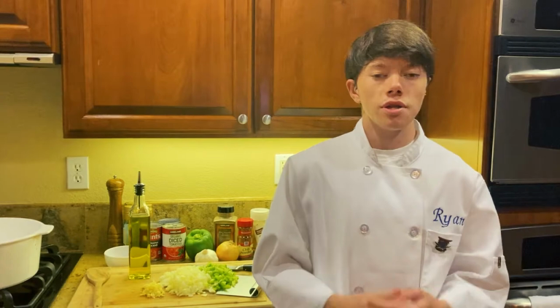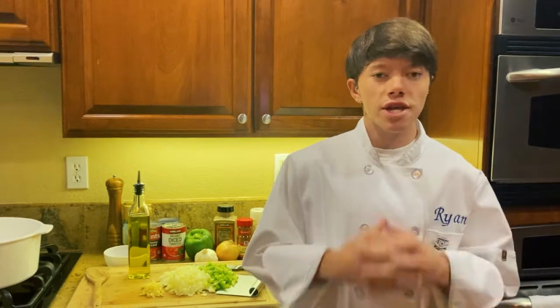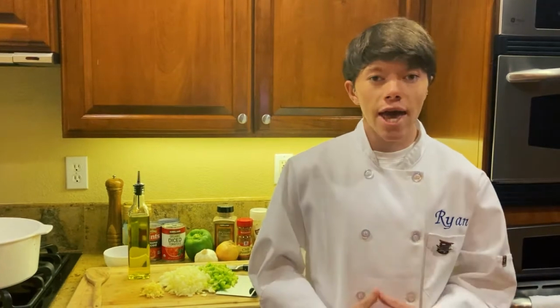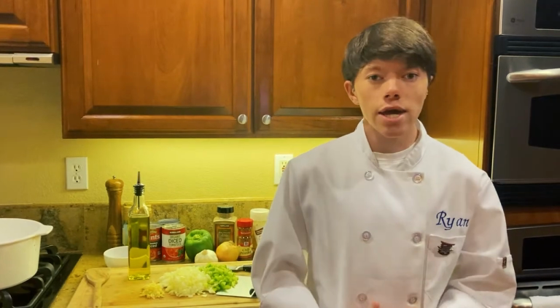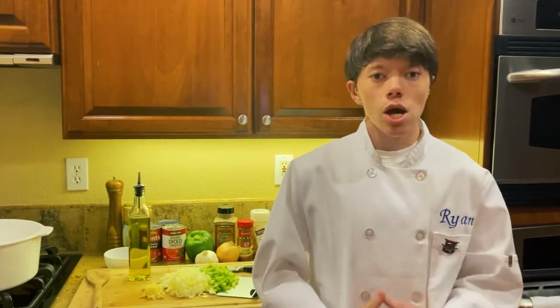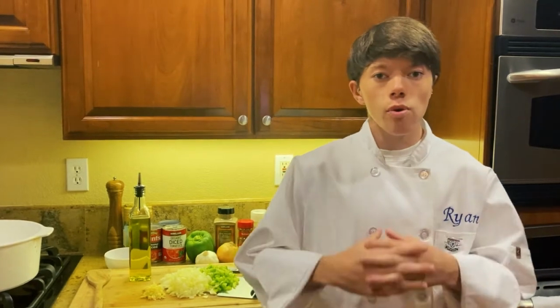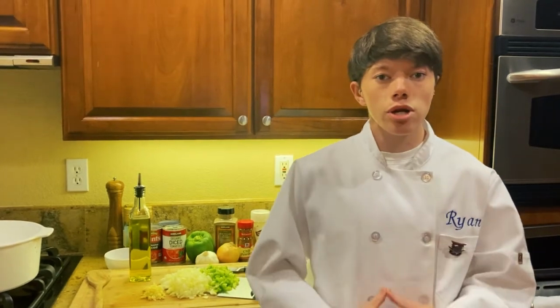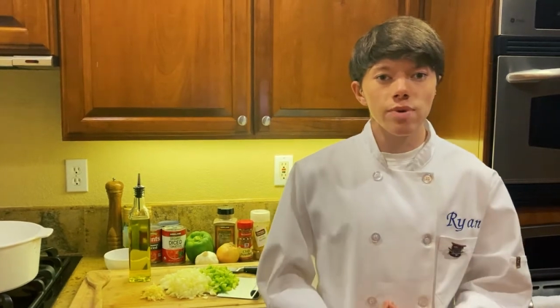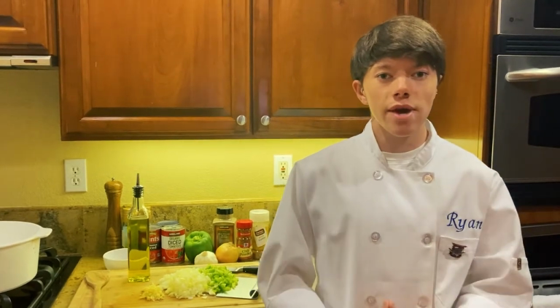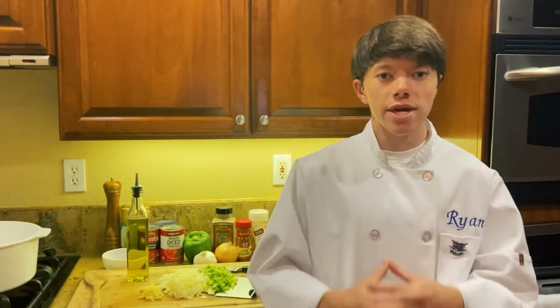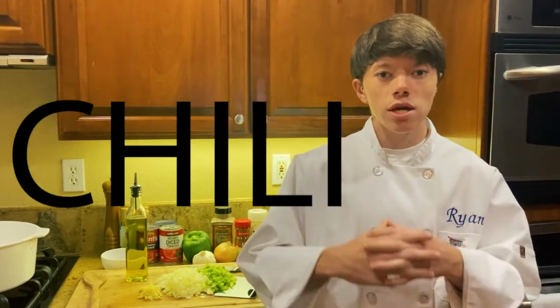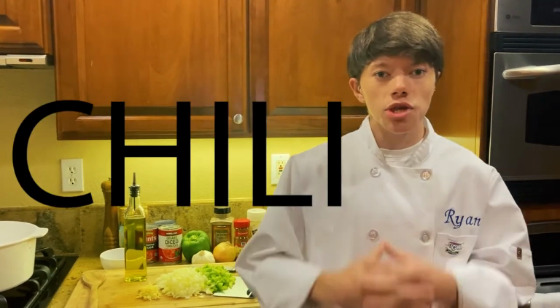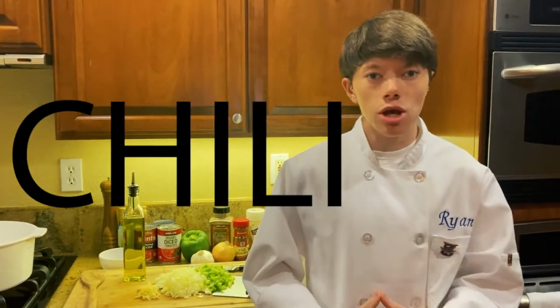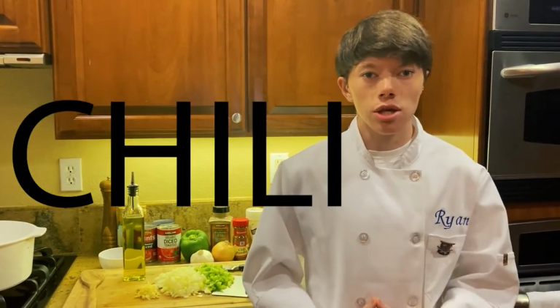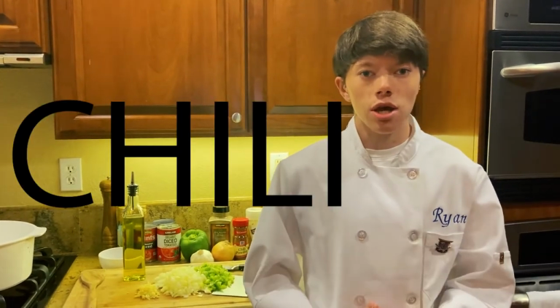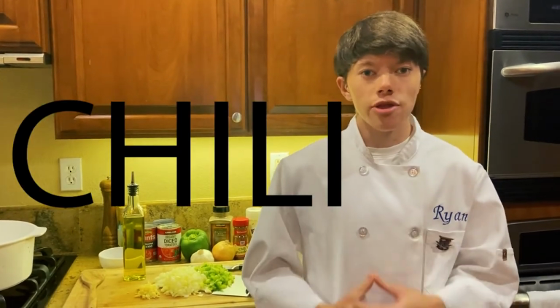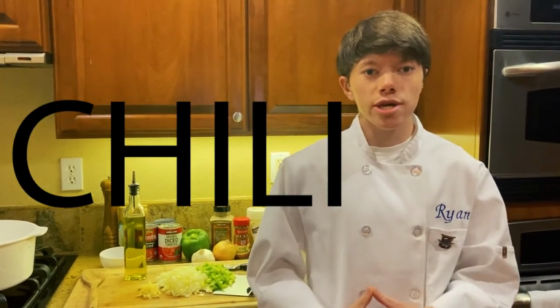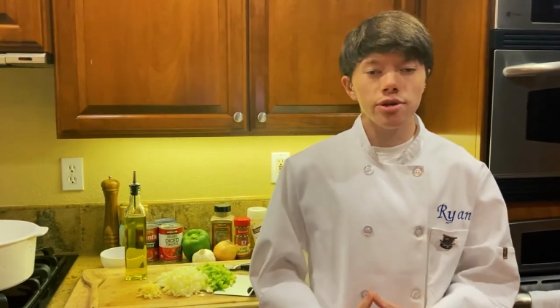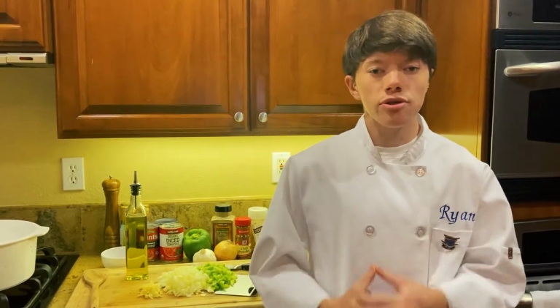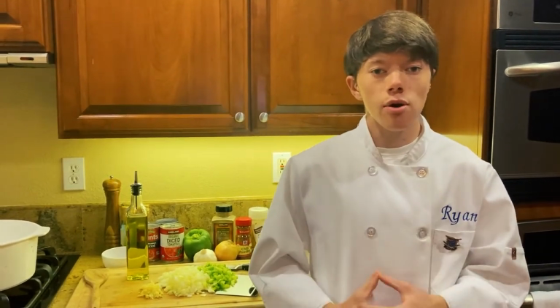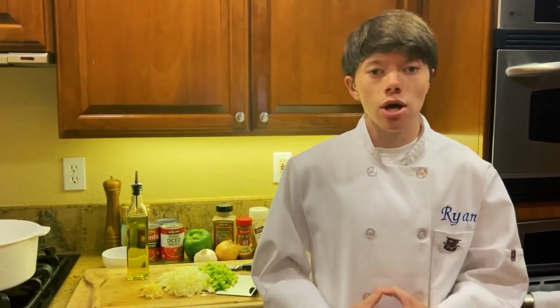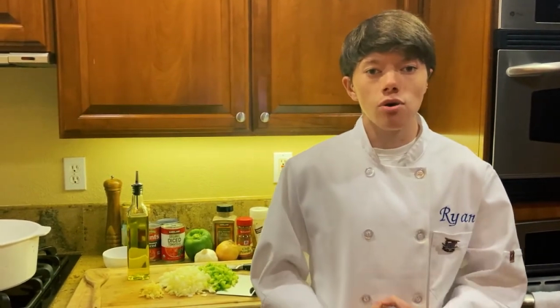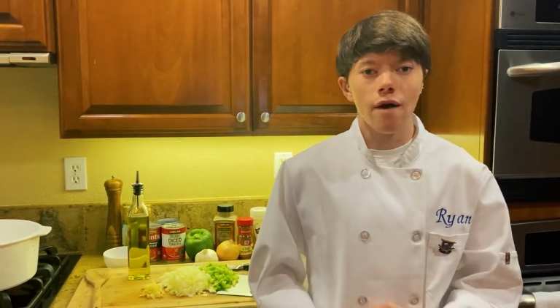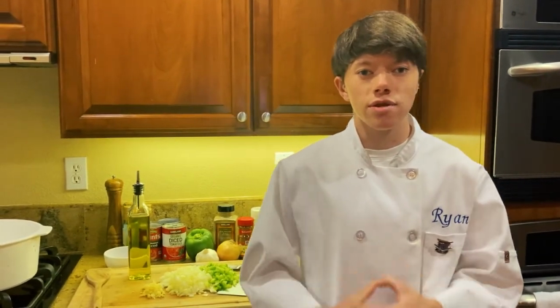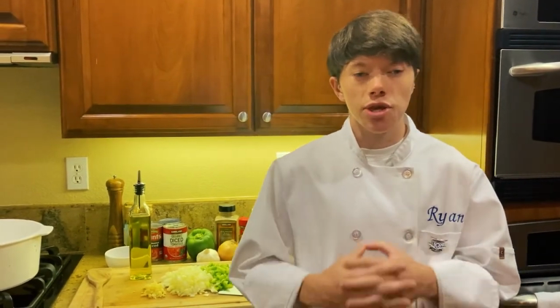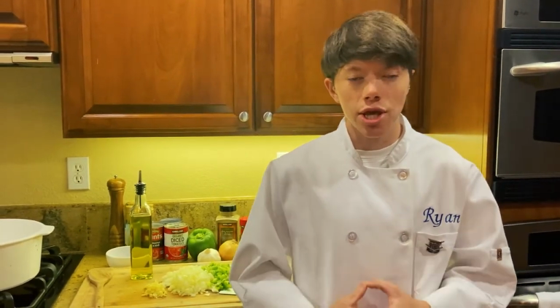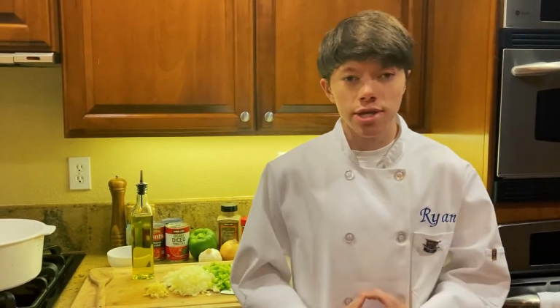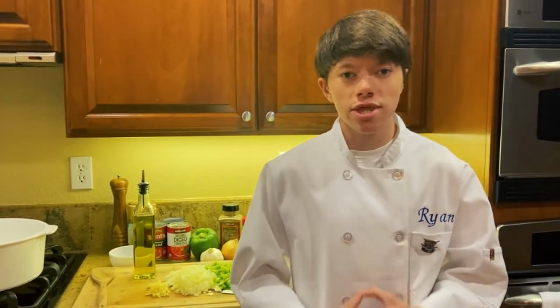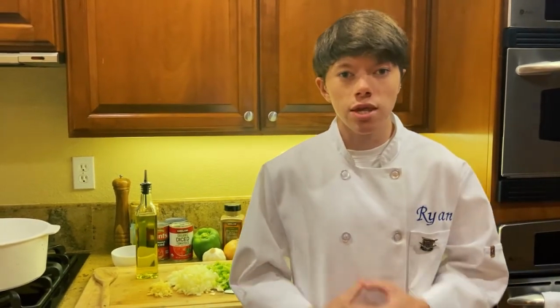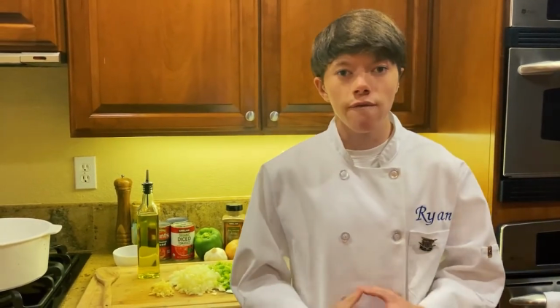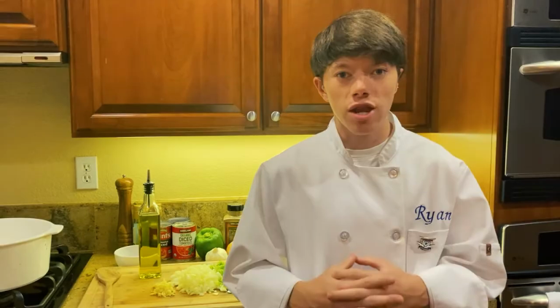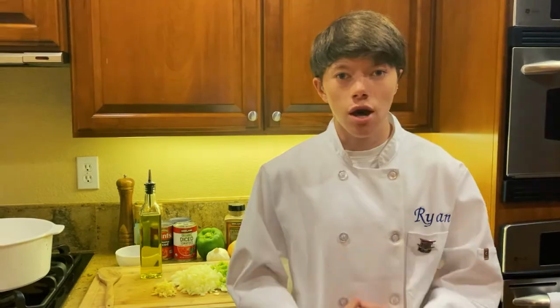Today we are going to be making chili. Thank you to those who have suggested this video.